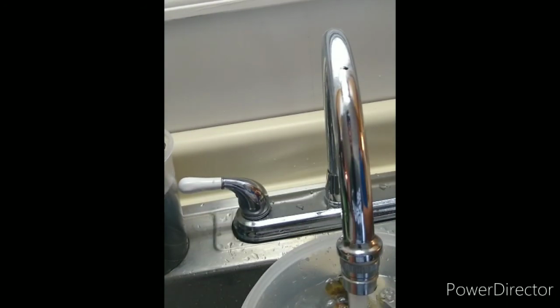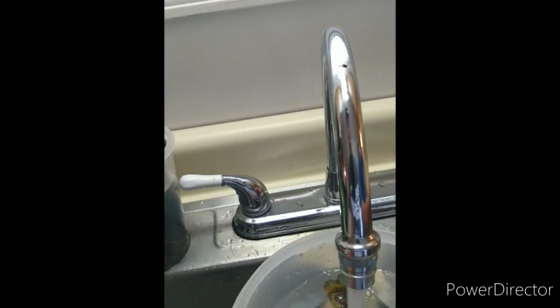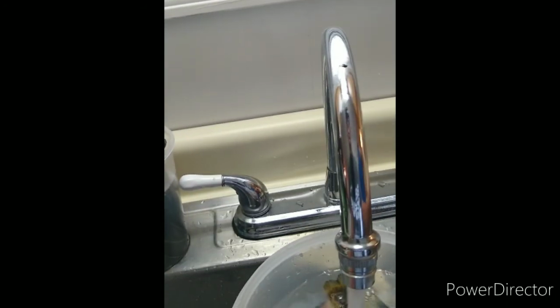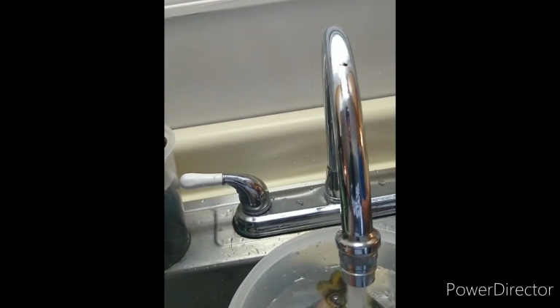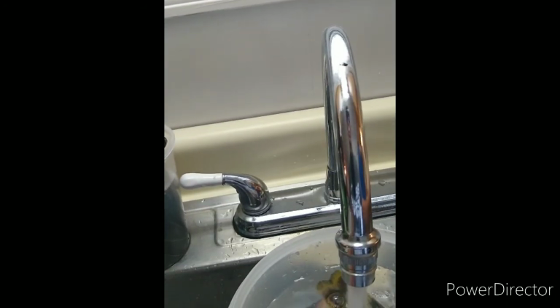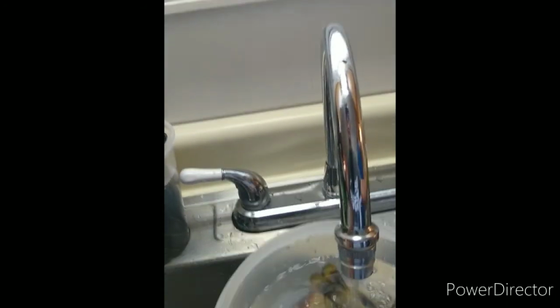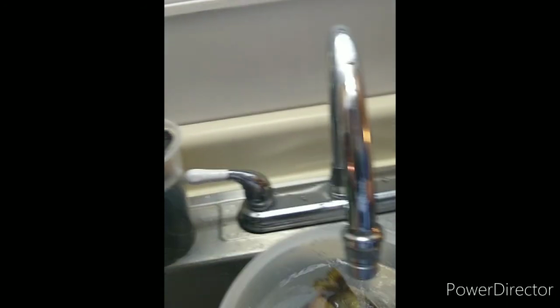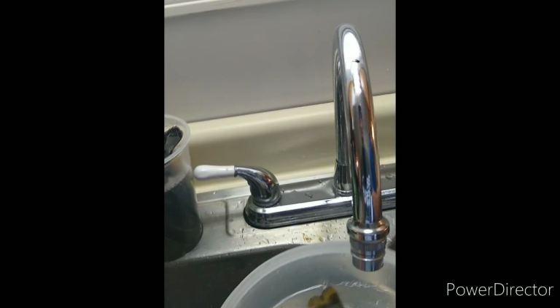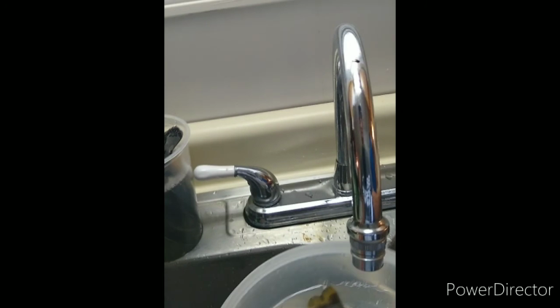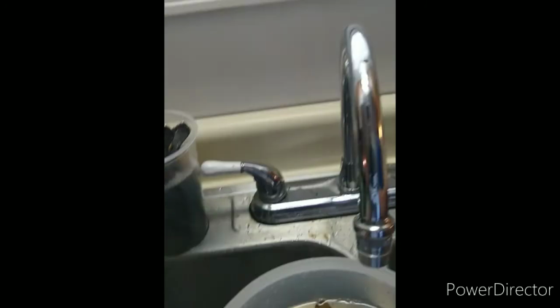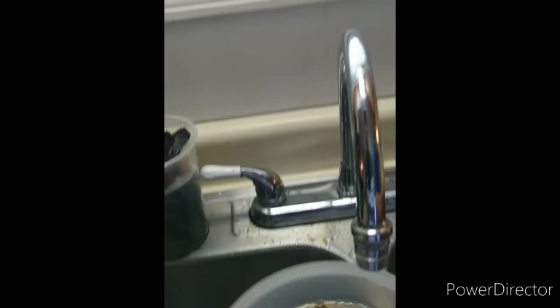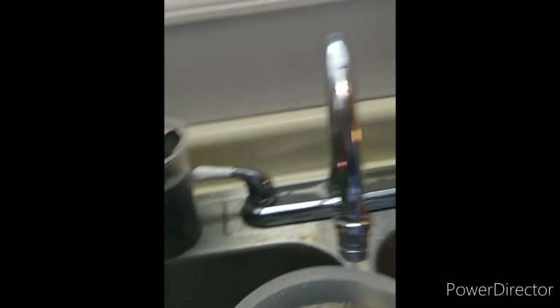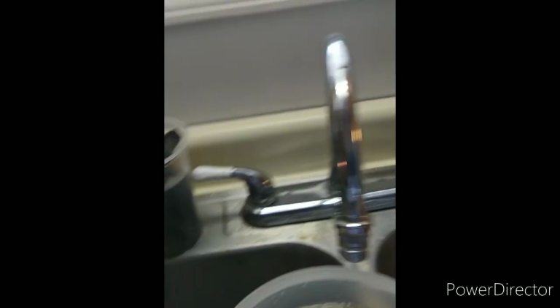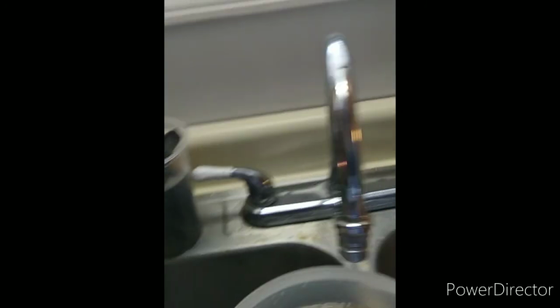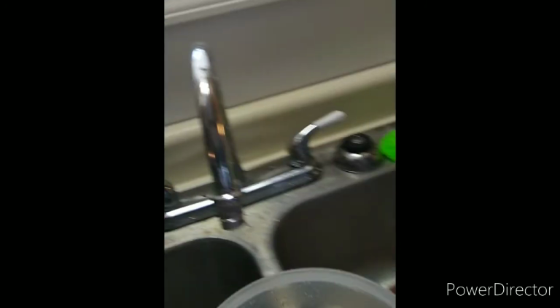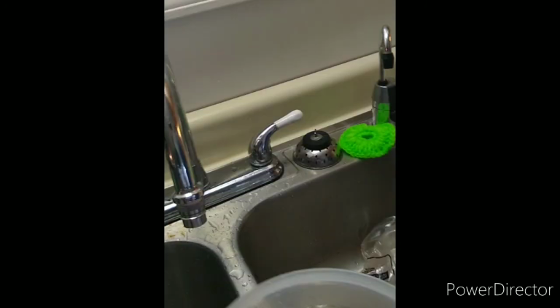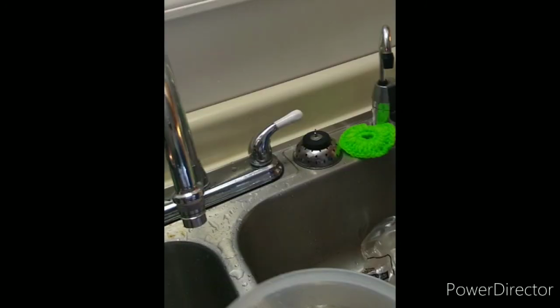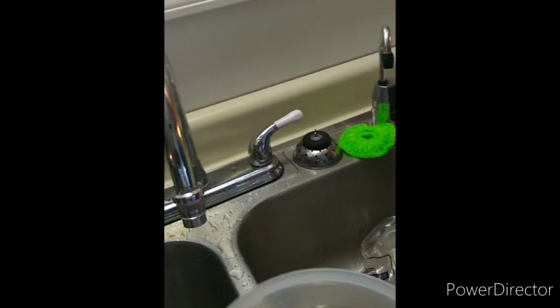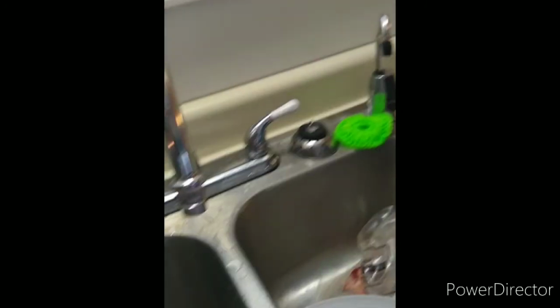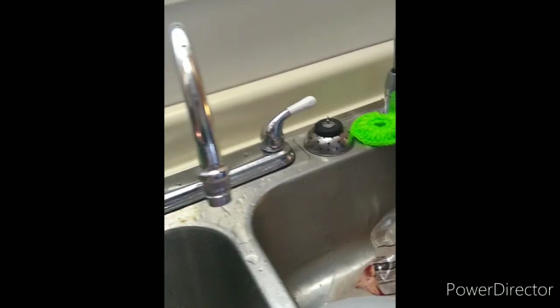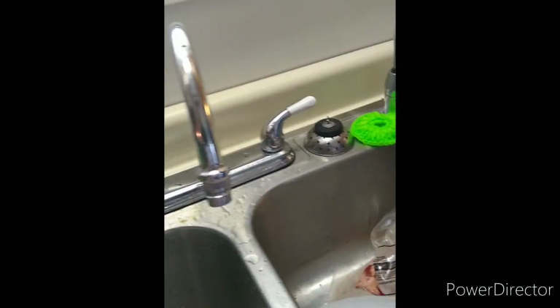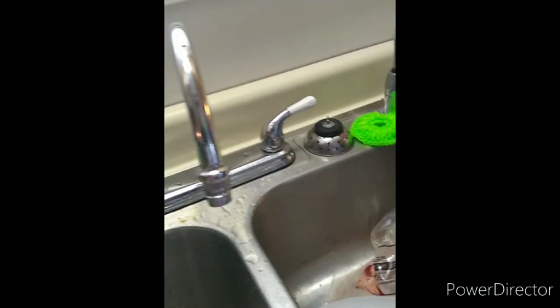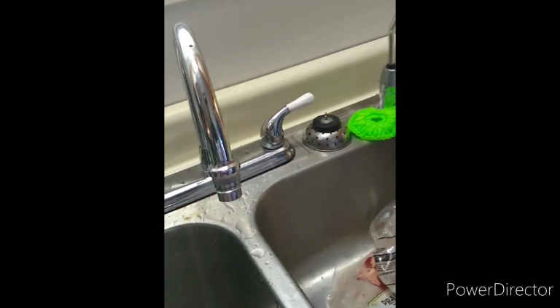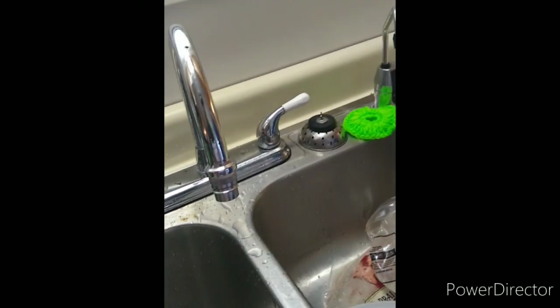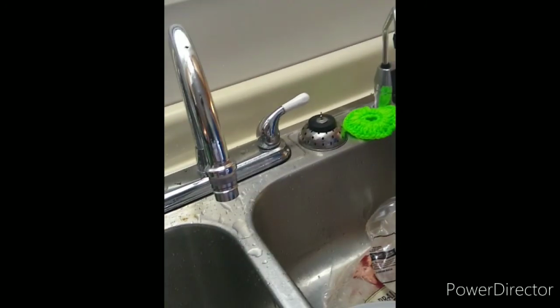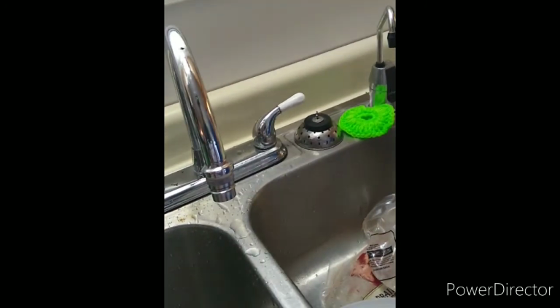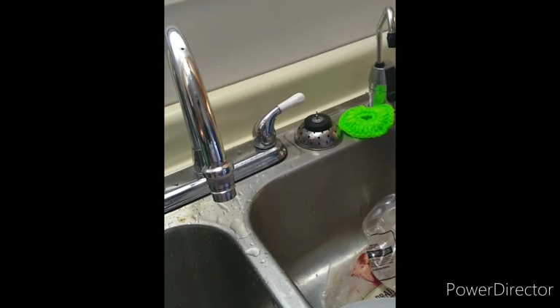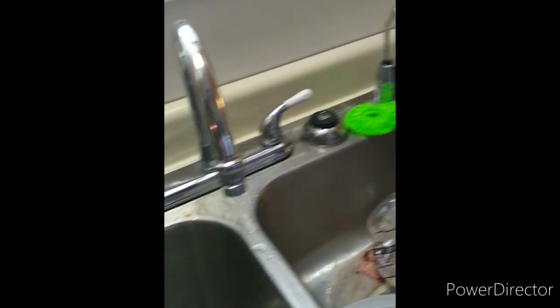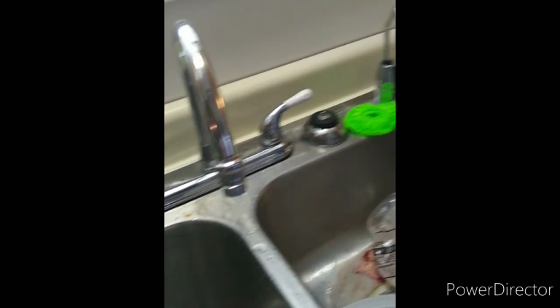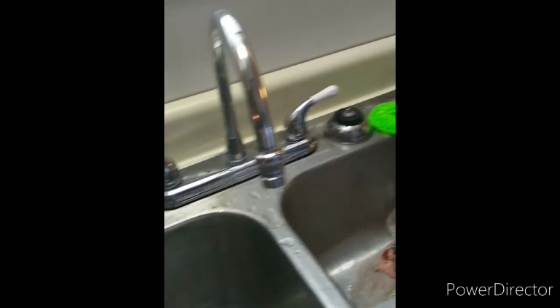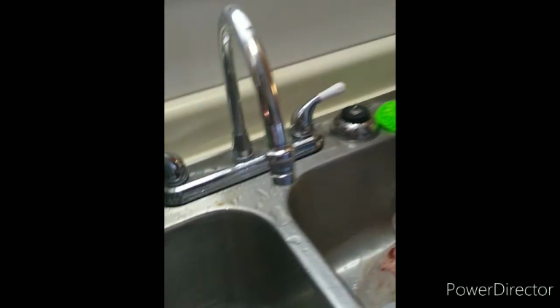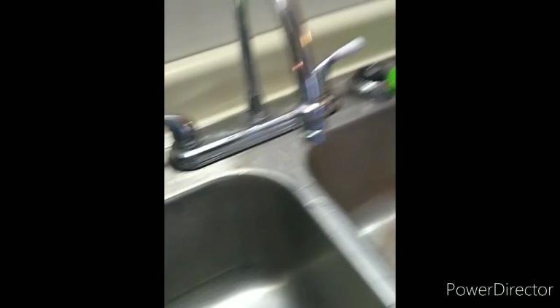Let's get started on your fish cleaning station.